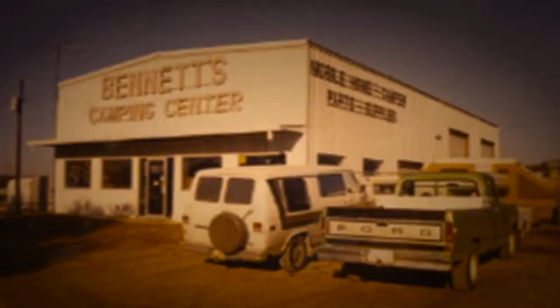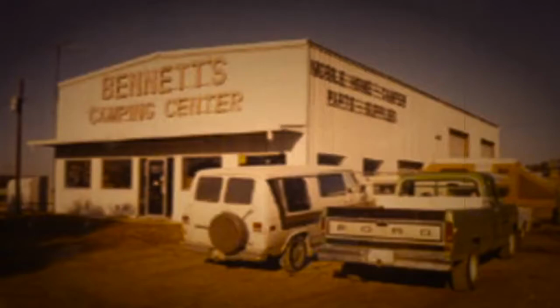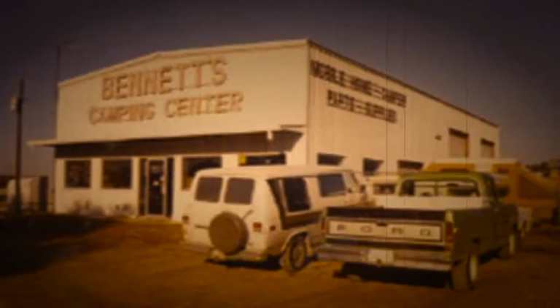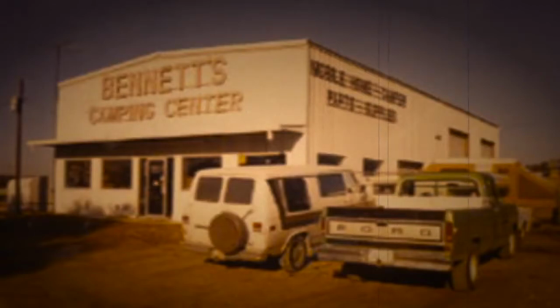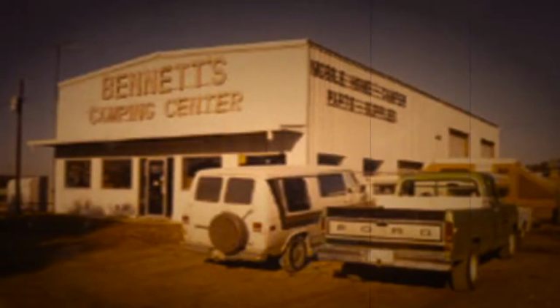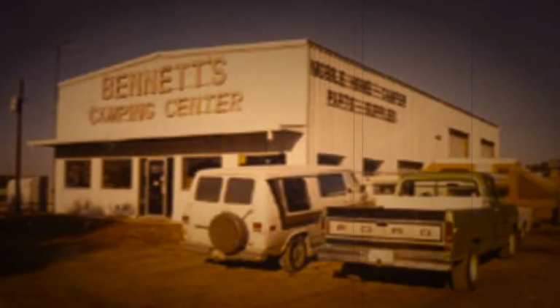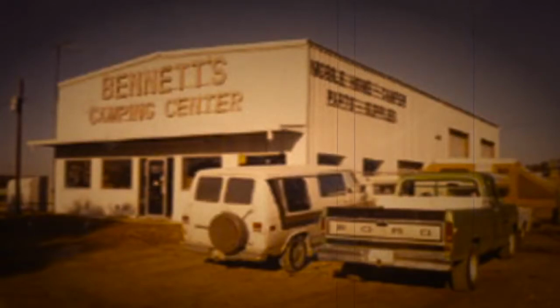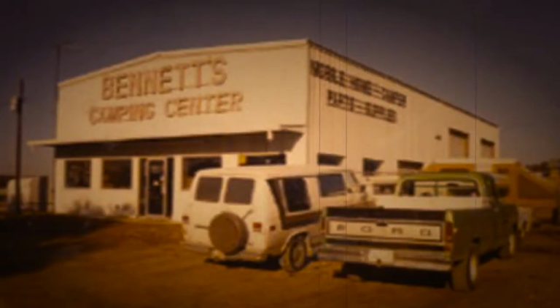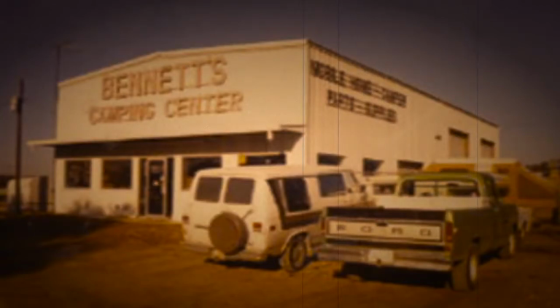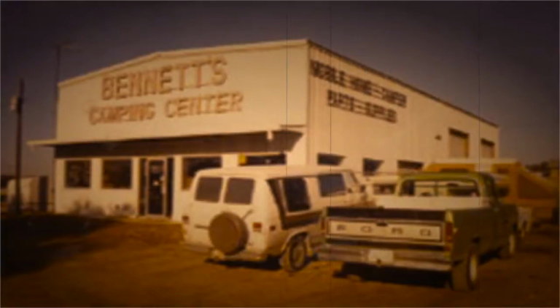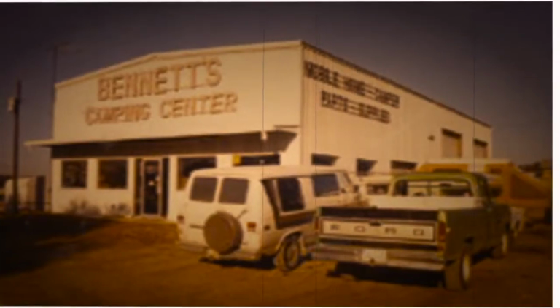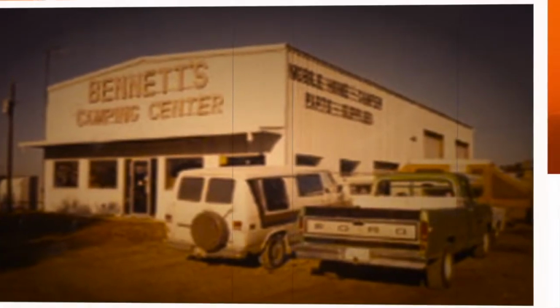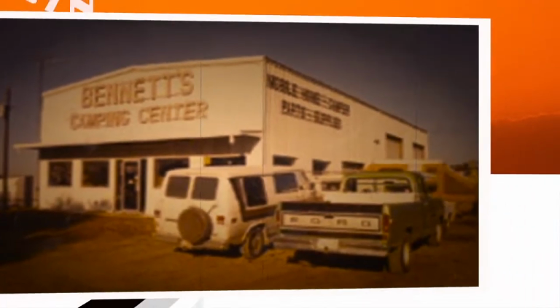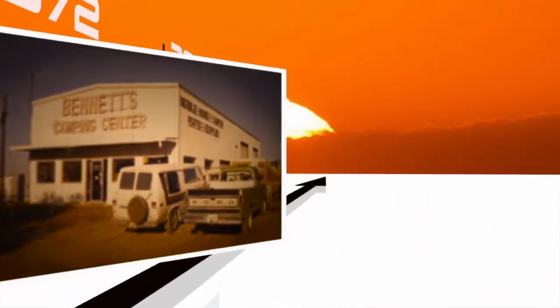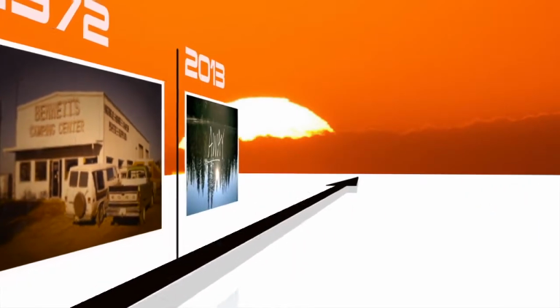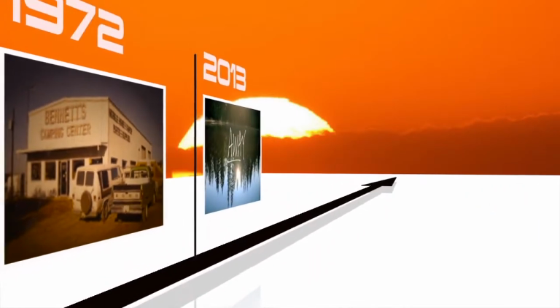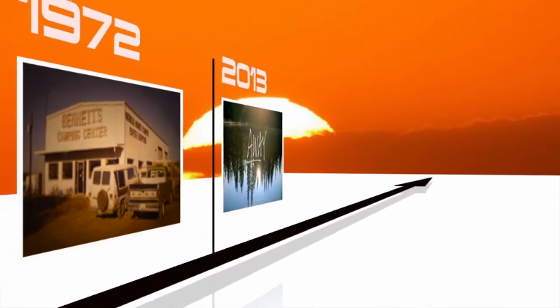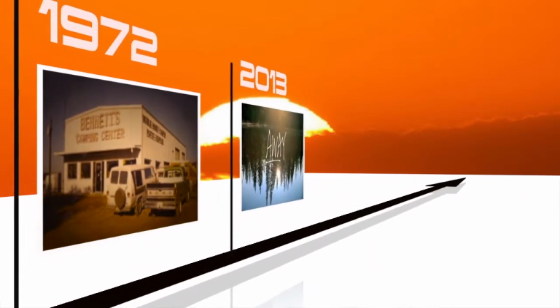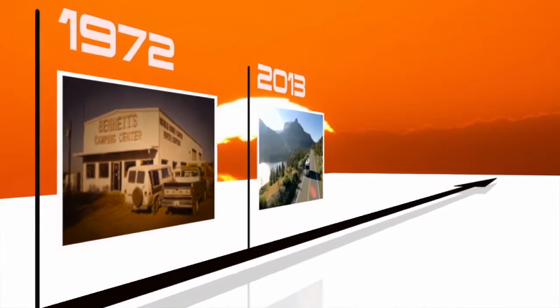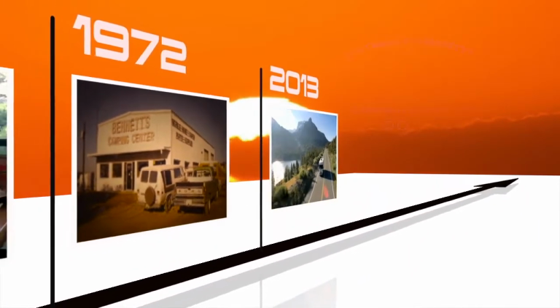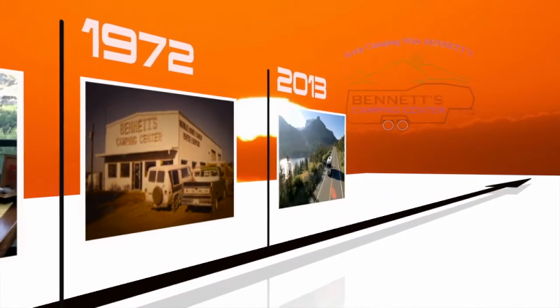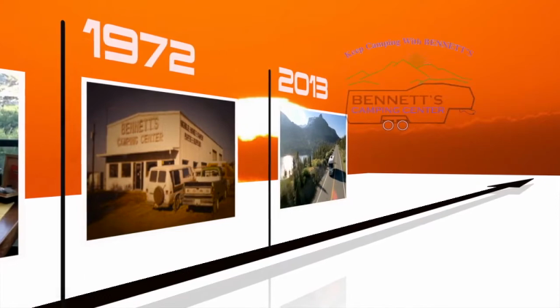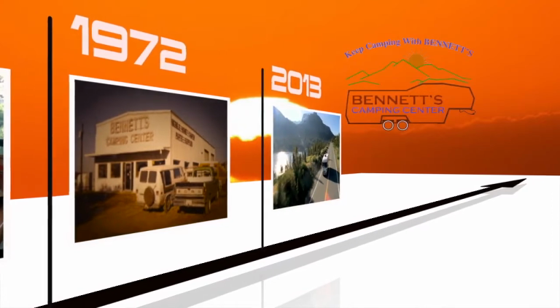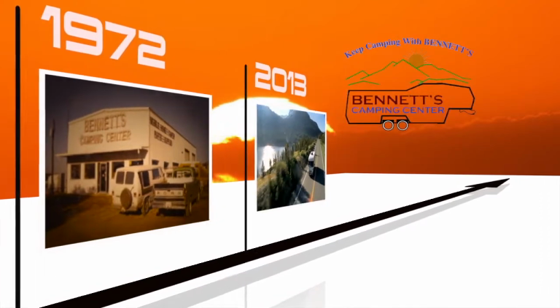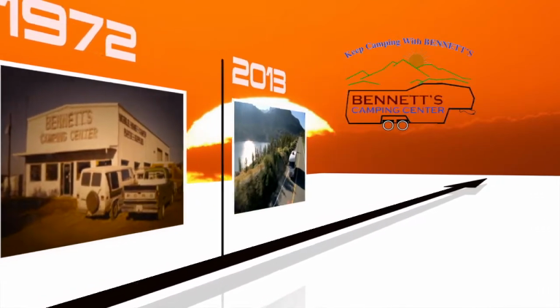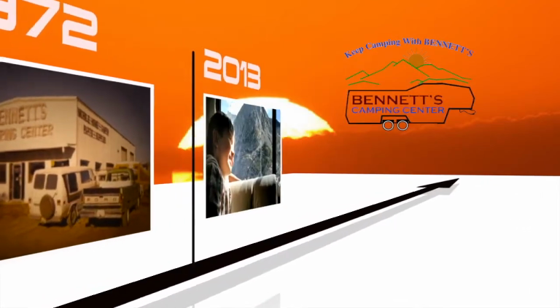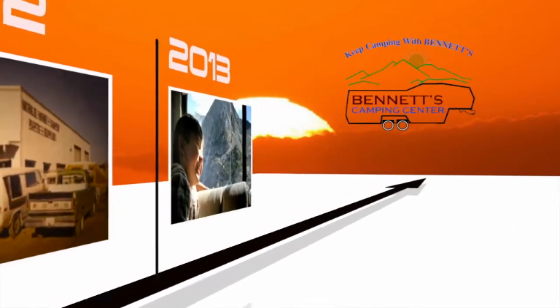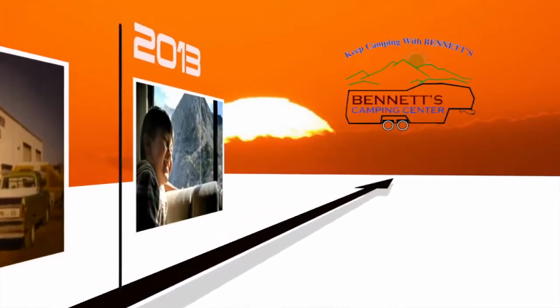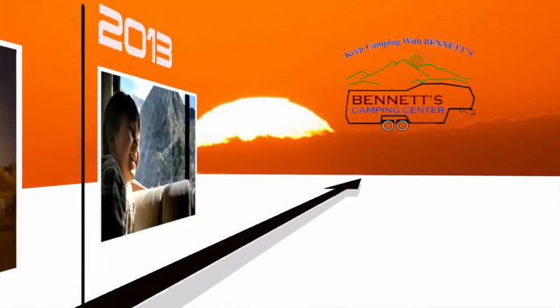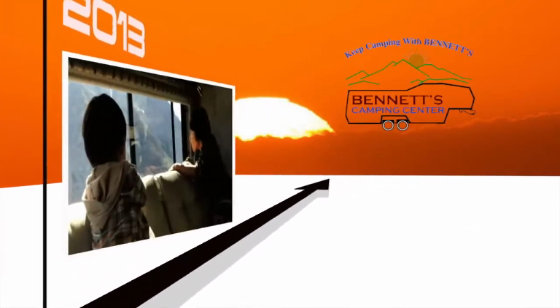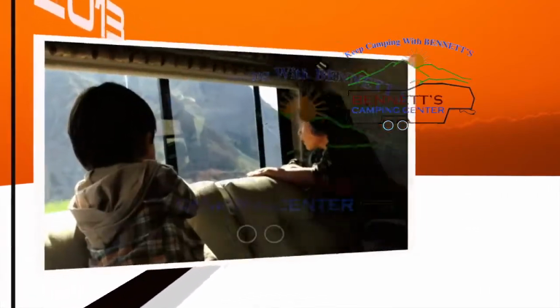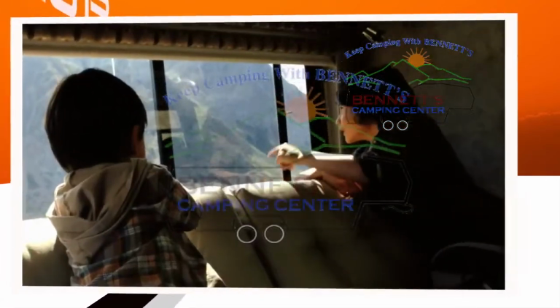Since 1972, Bennett's Camping Center has been providing sales and service to North Texas and the Dallas-Fort Worth Metroplex.